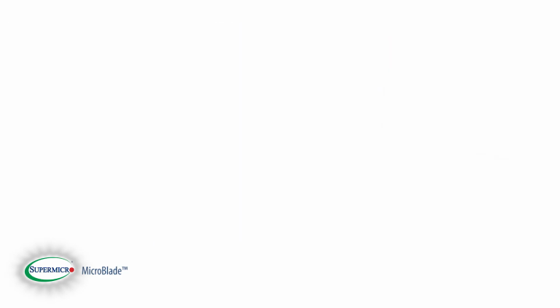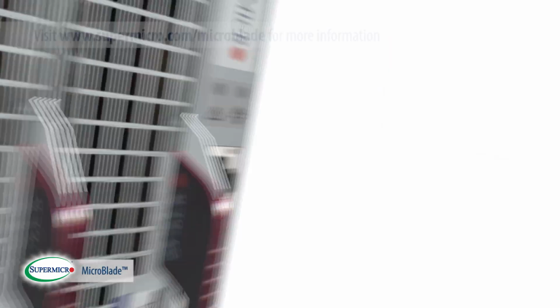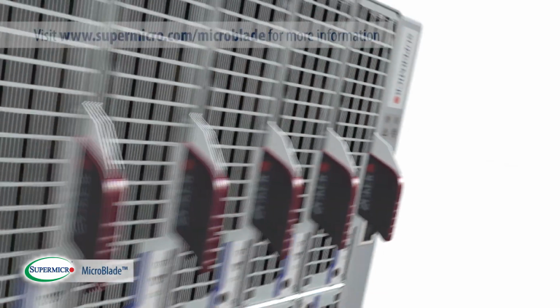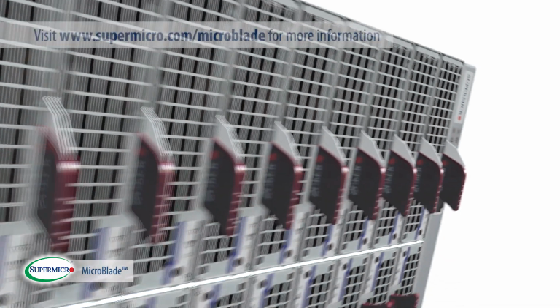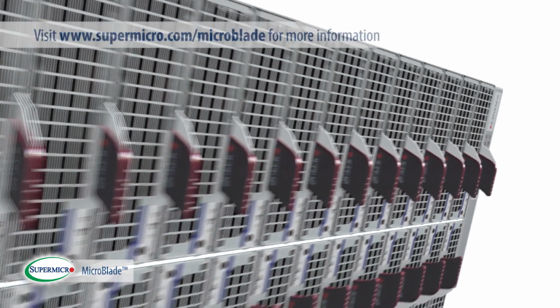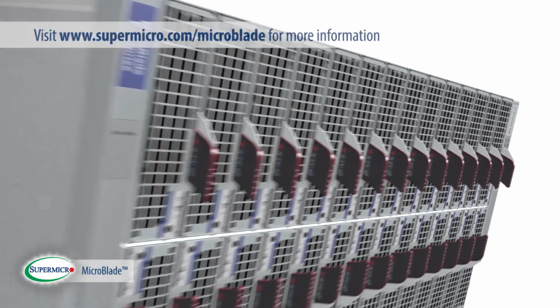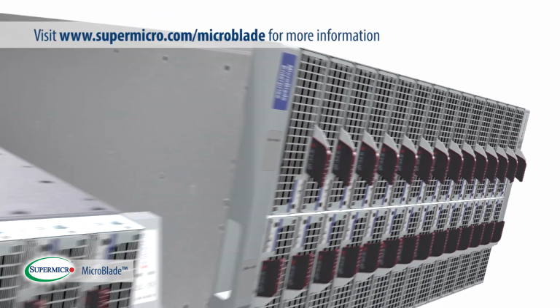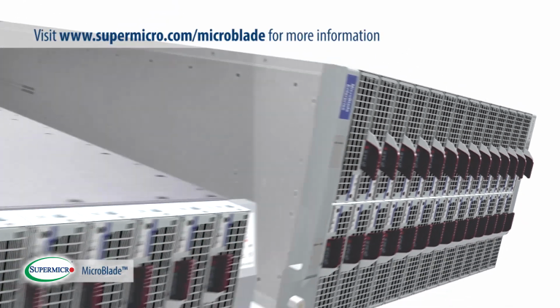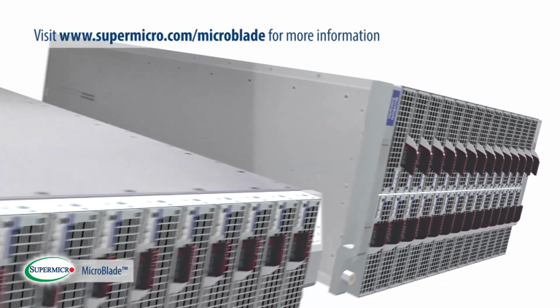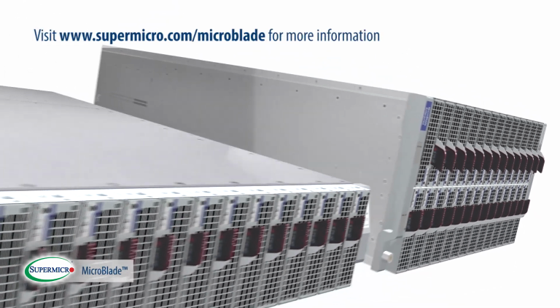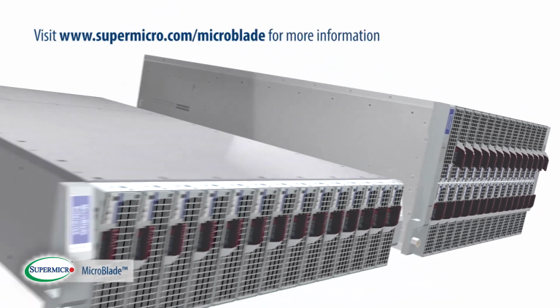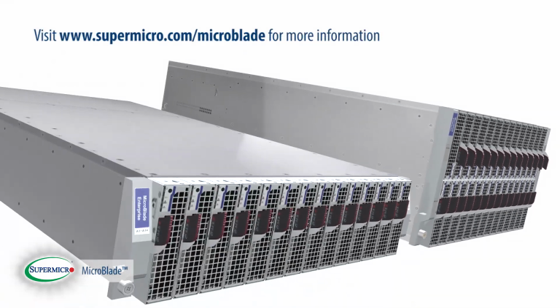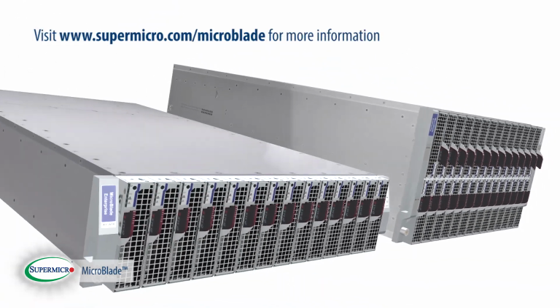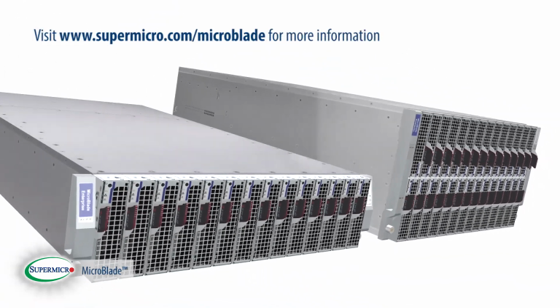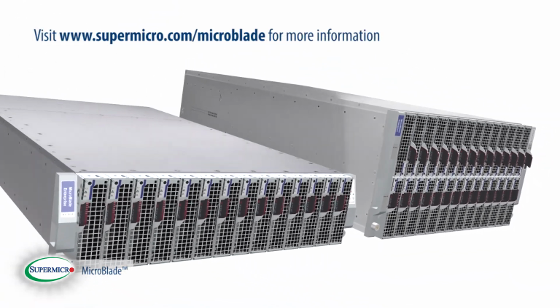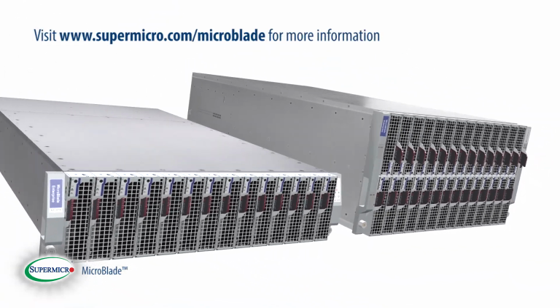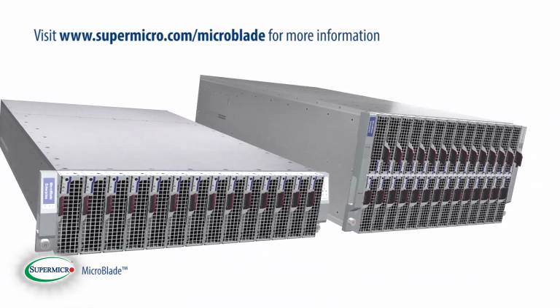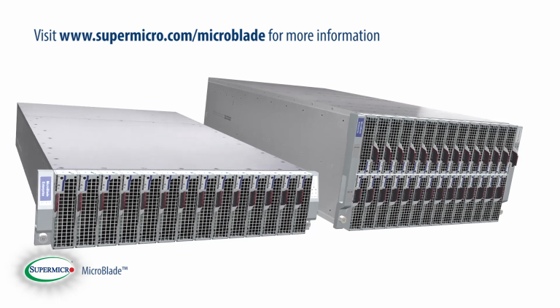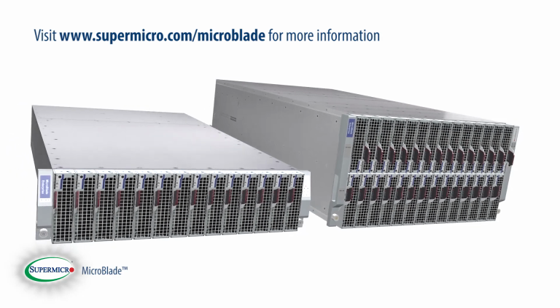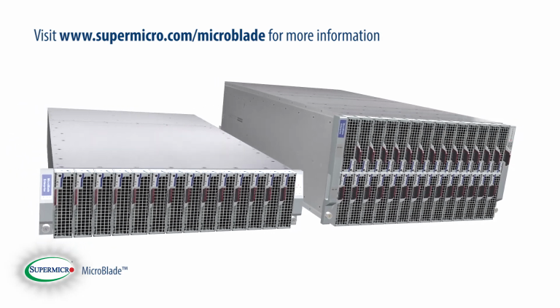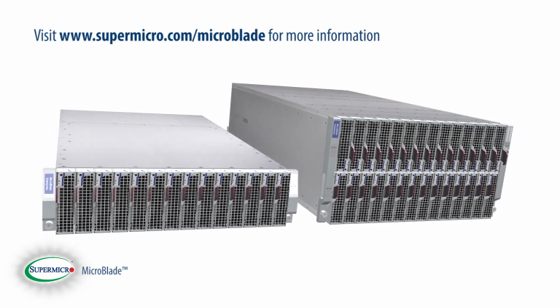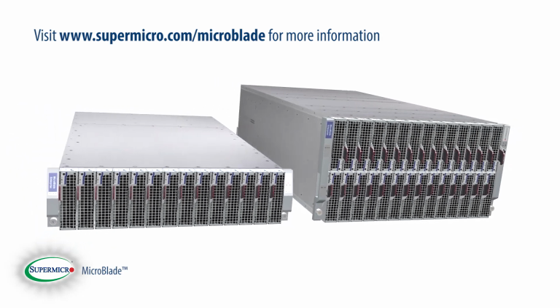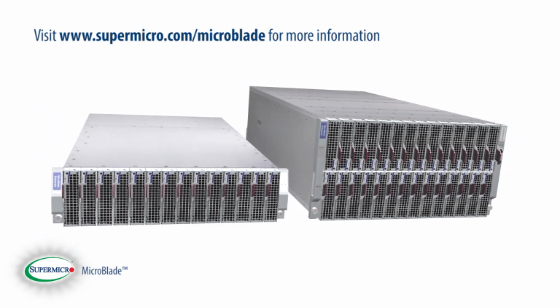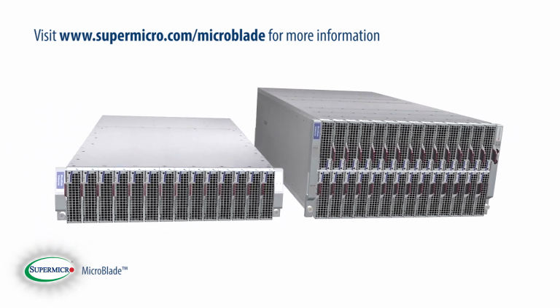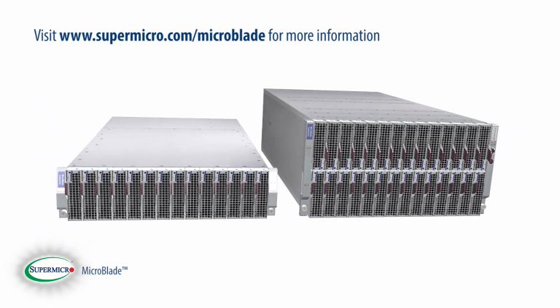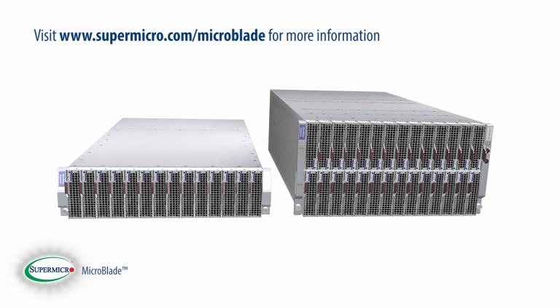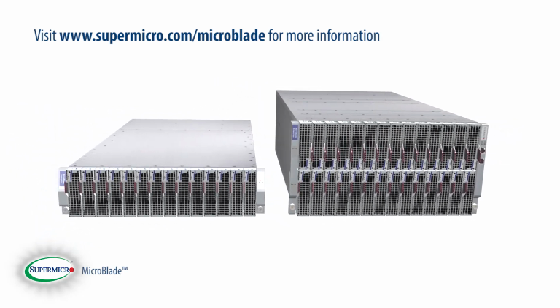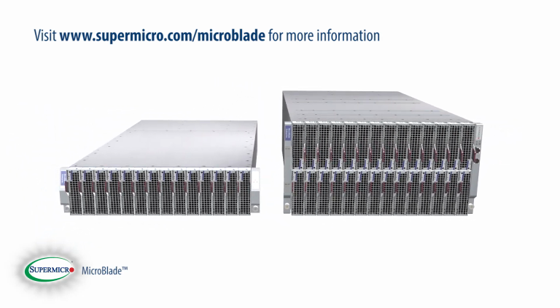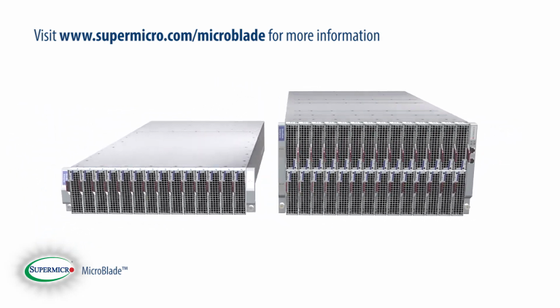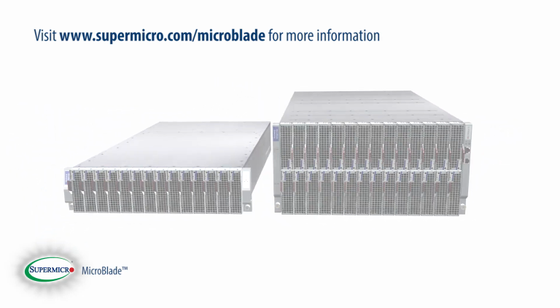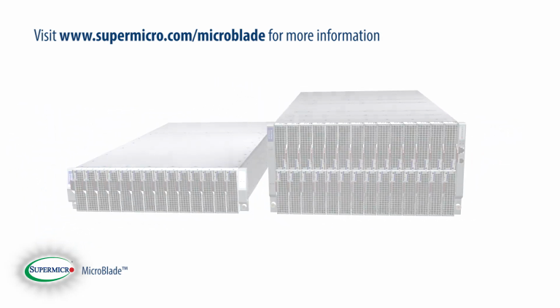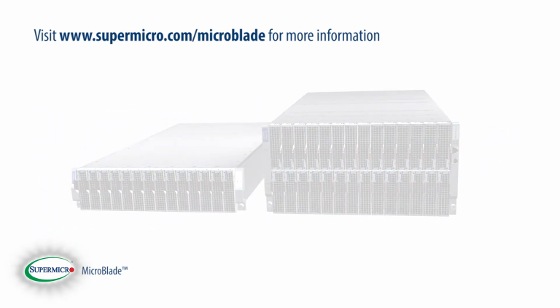For more details on the Supermicro MicroBlade, please visit our website at supermicro.com/microblade.